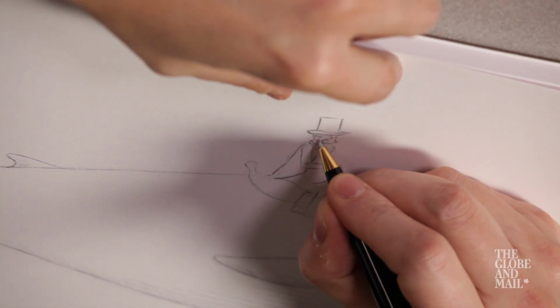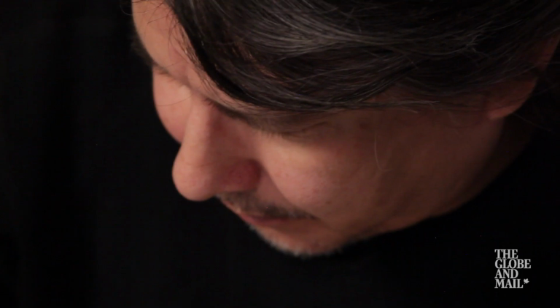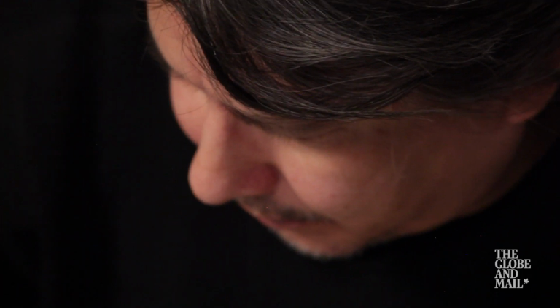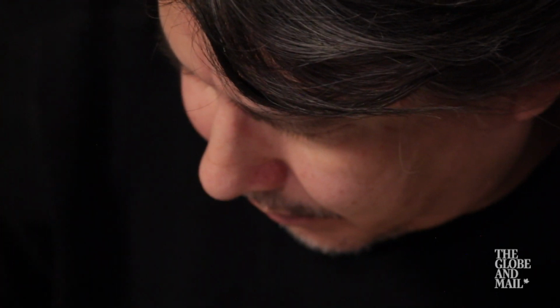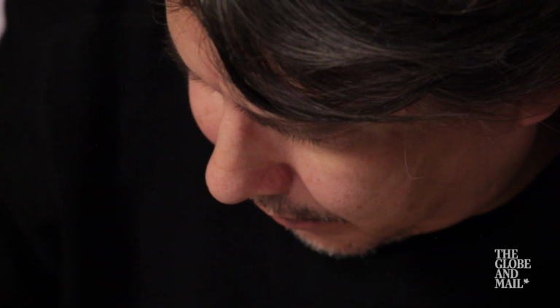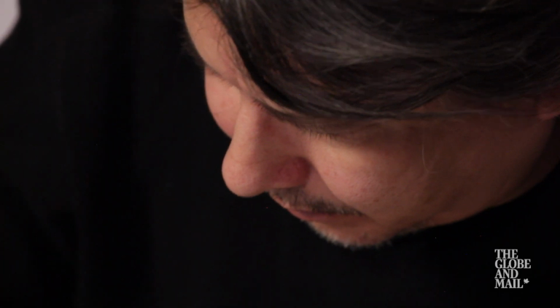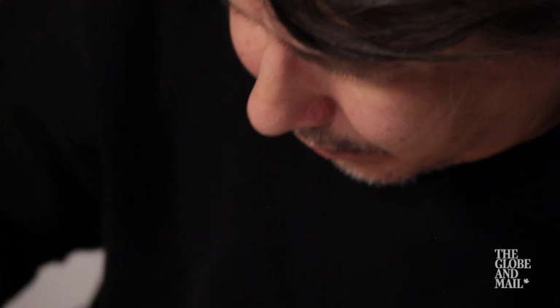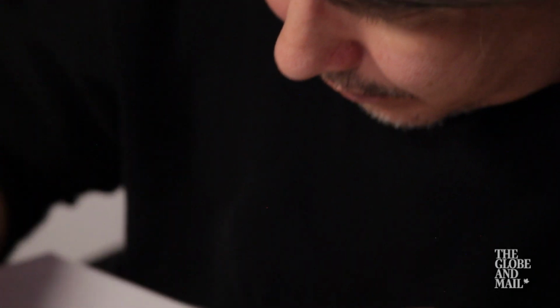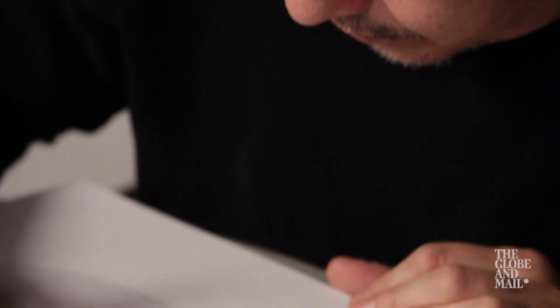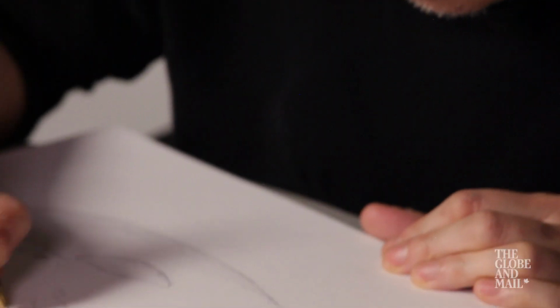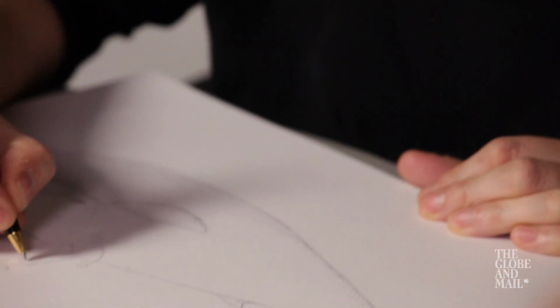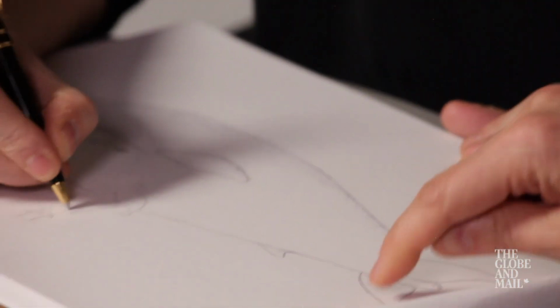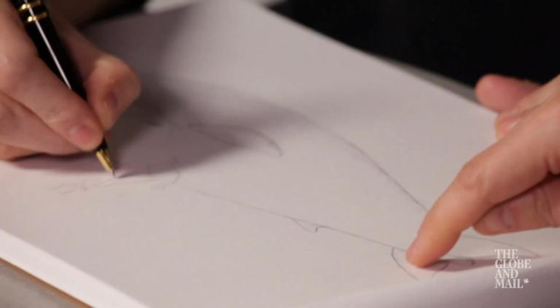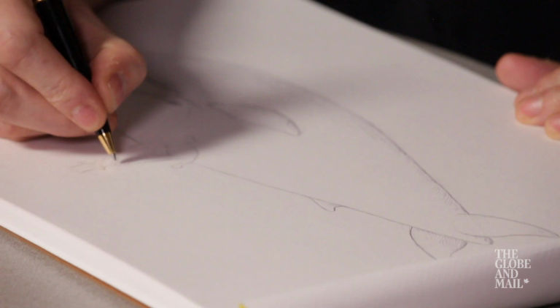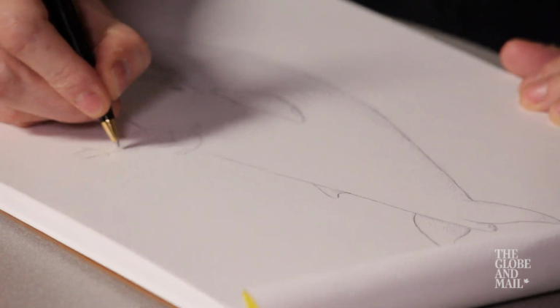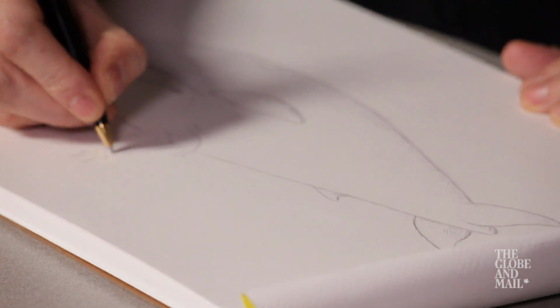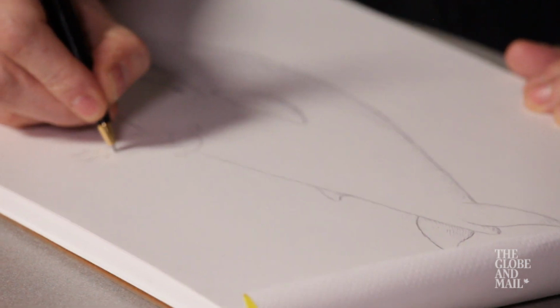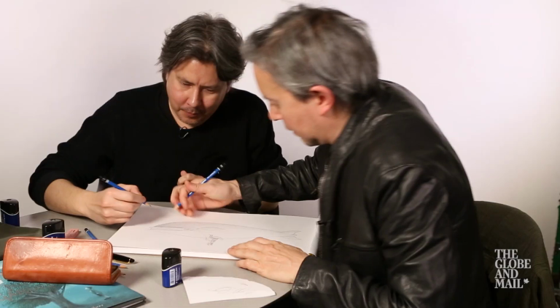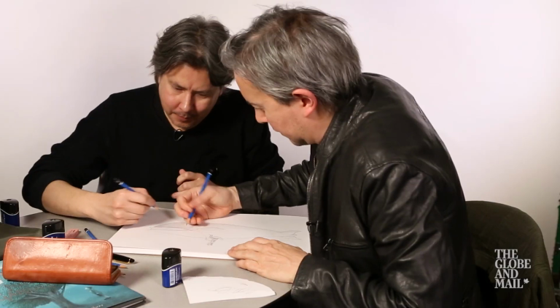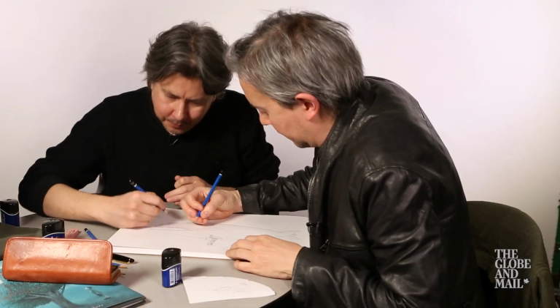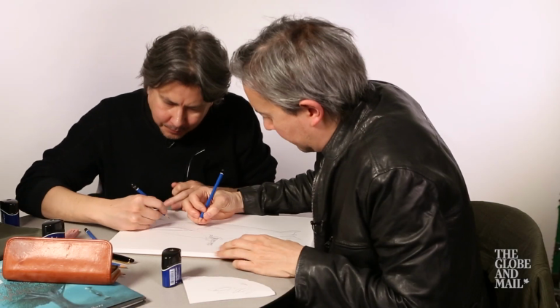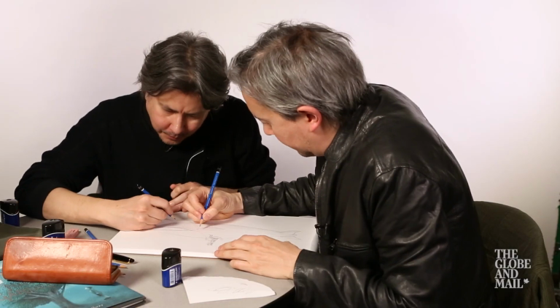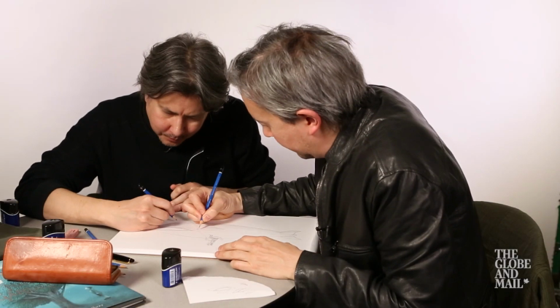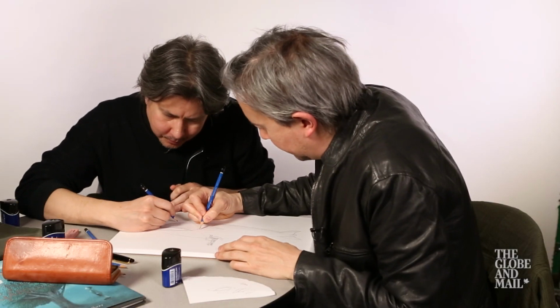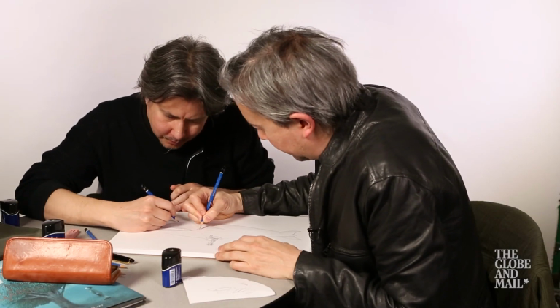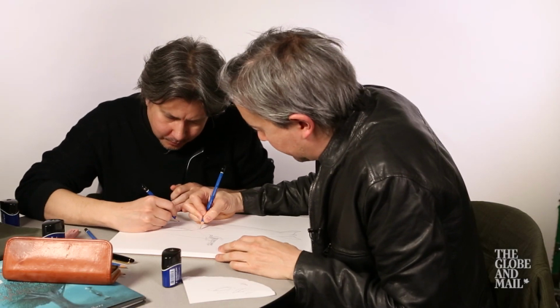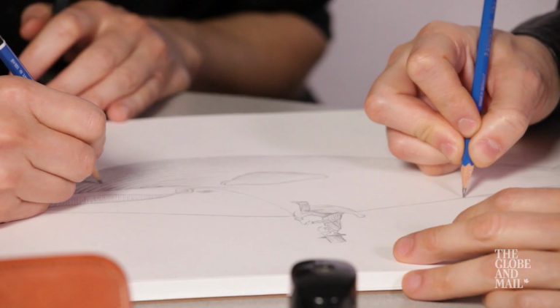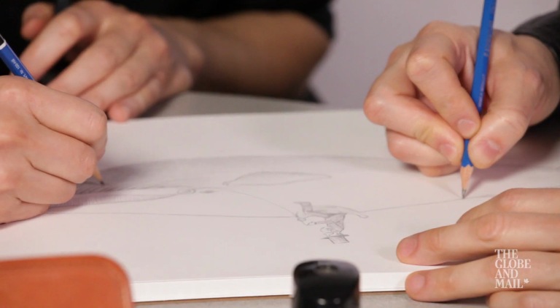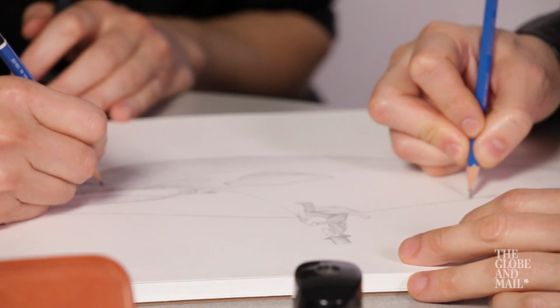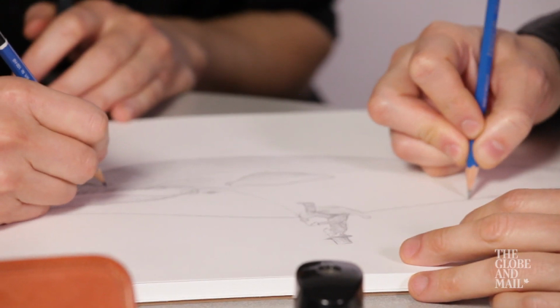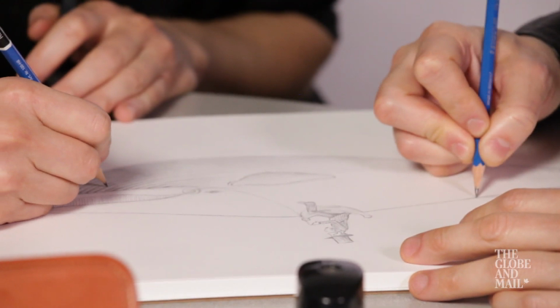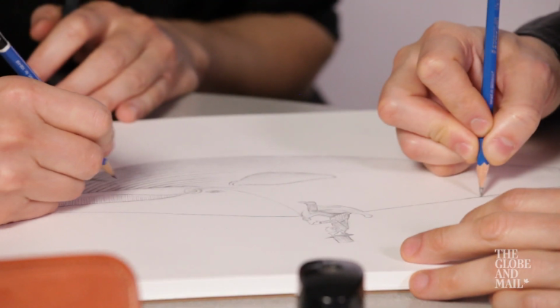We do often sort of work on each other's work a lot. He might tweak something that I do or add something to it, or vice versa.